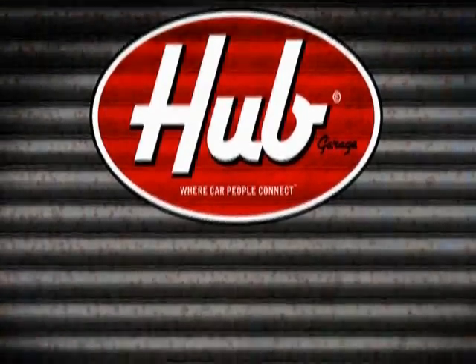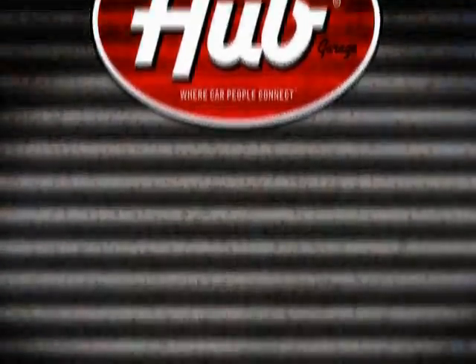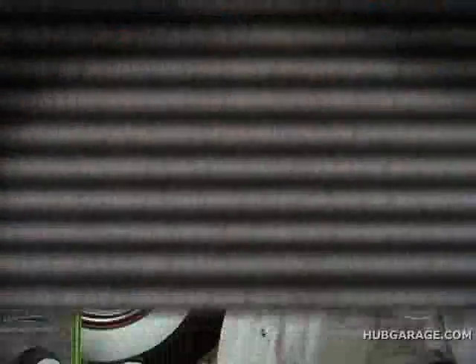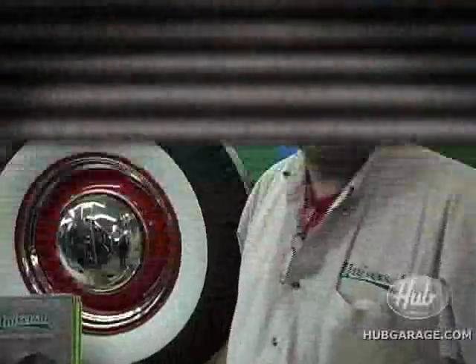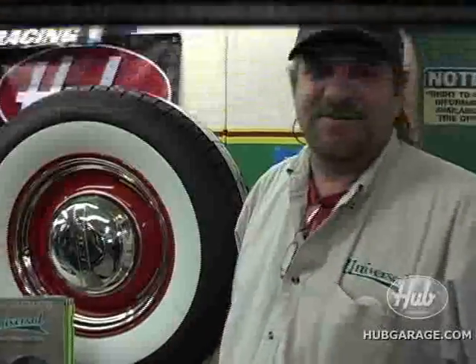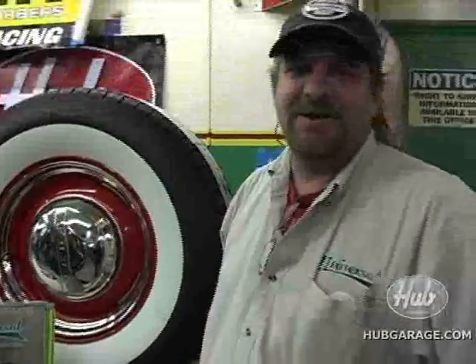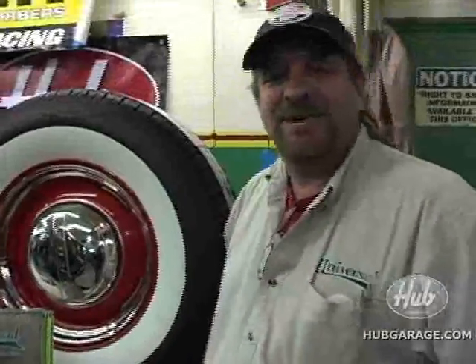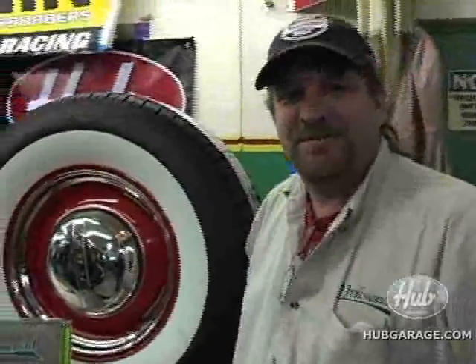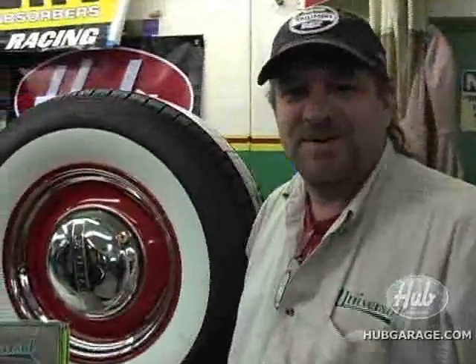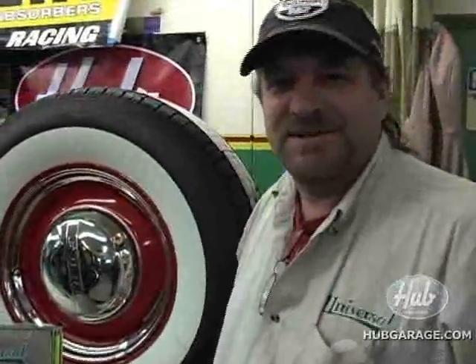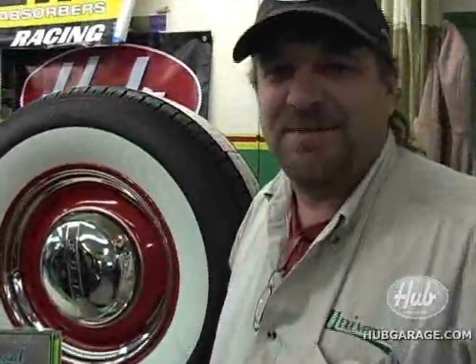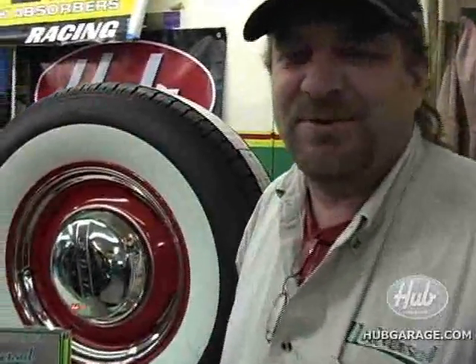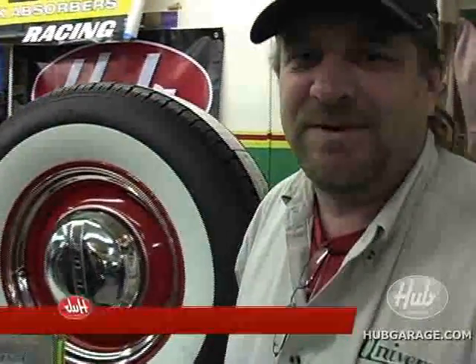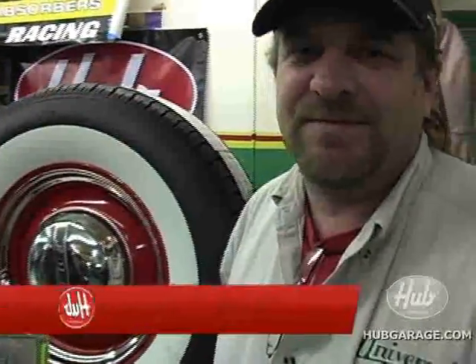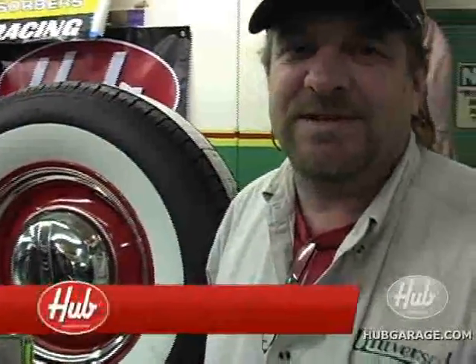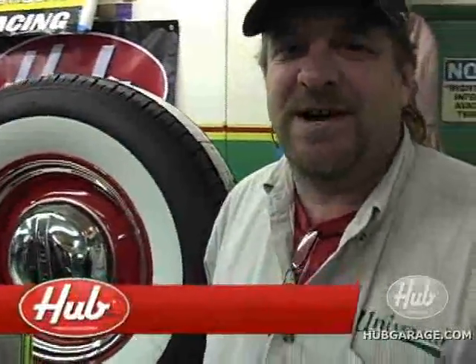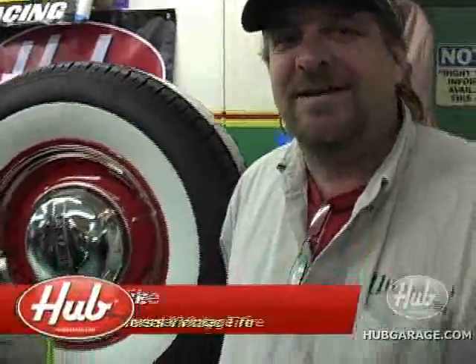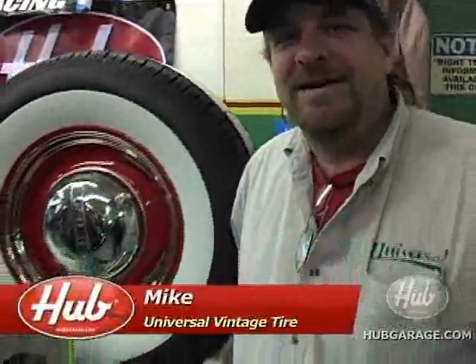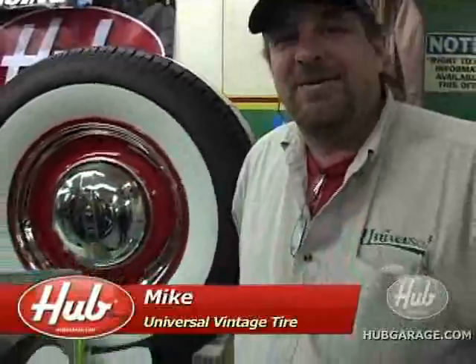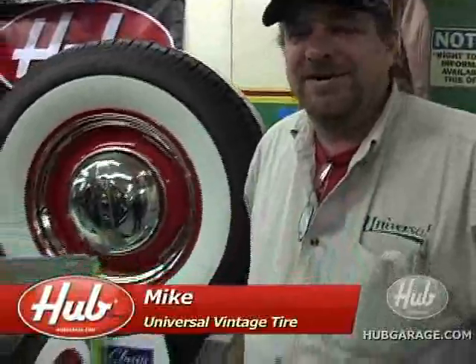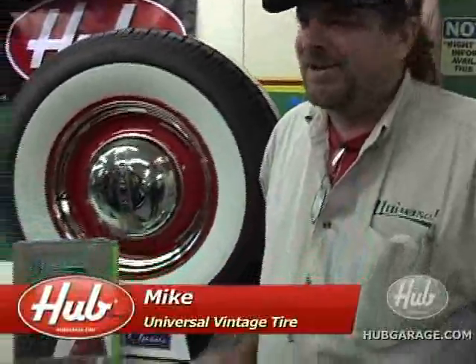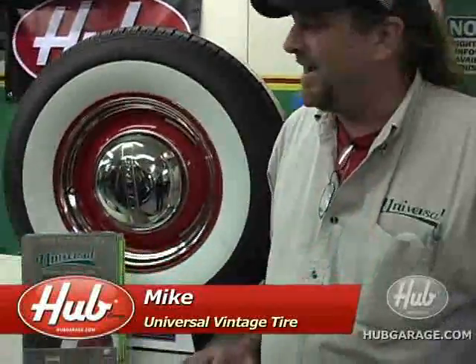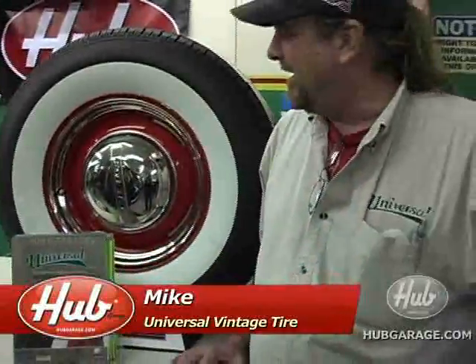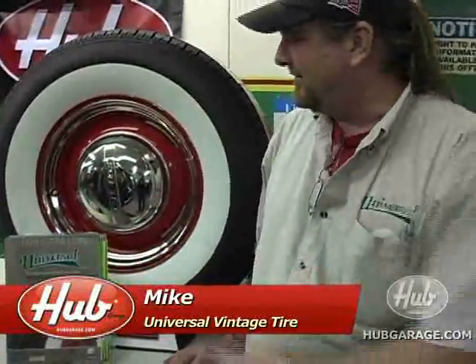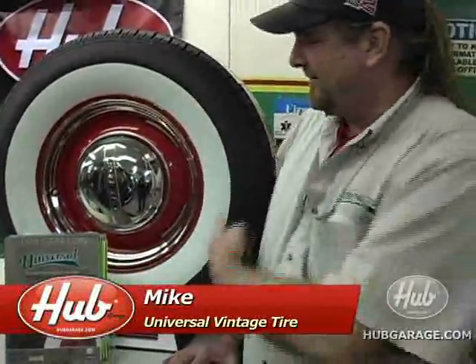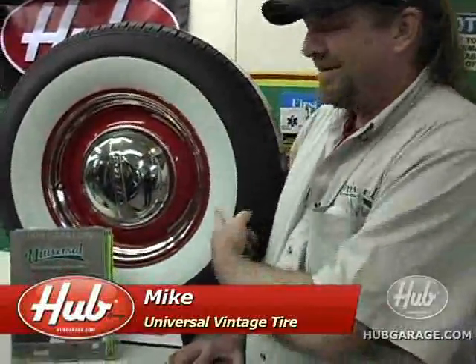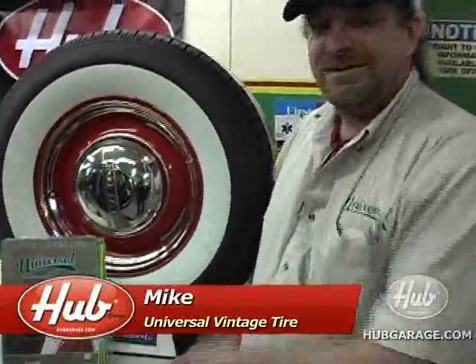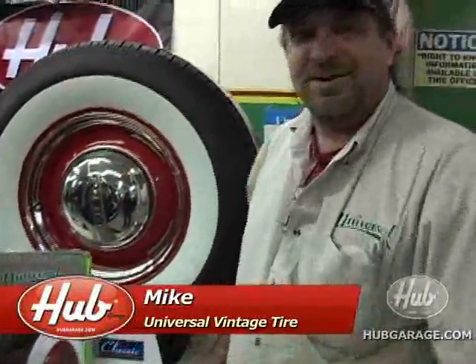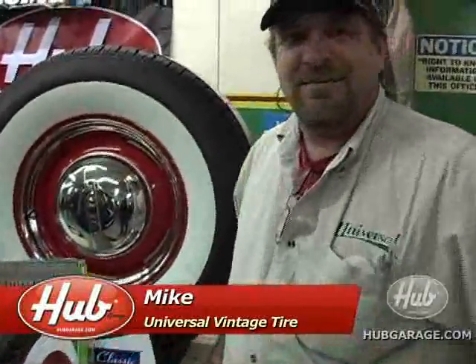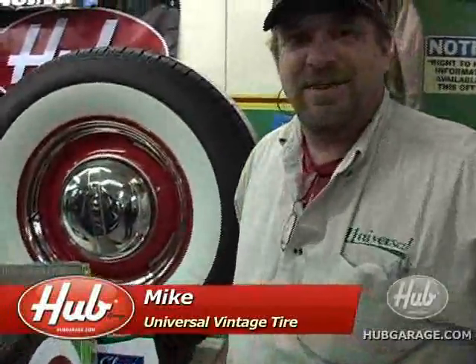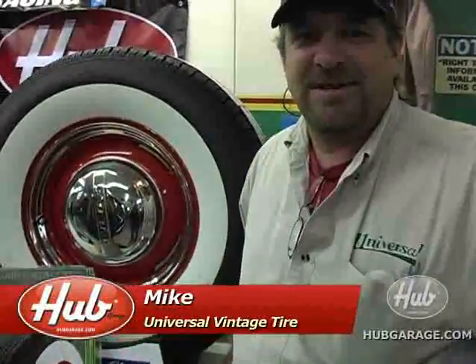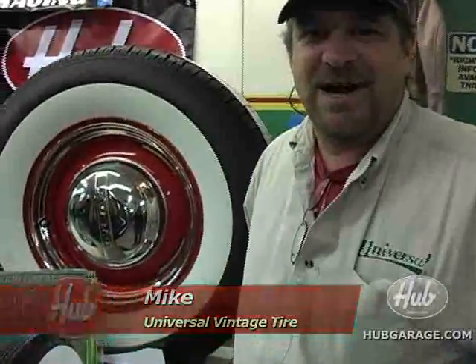Hey, this is Mike. We're here at Posey's. I'm with Universal Vintage Tire. We're here today showing everybody the great tires.